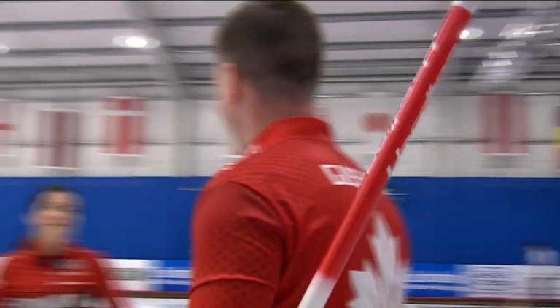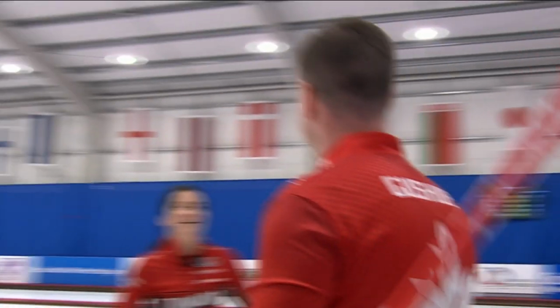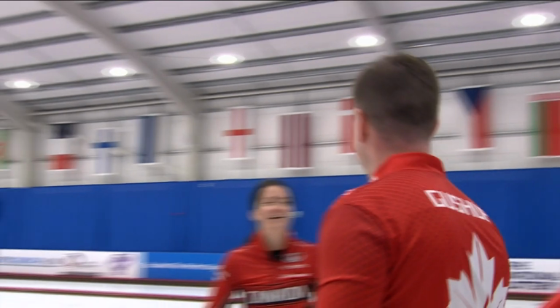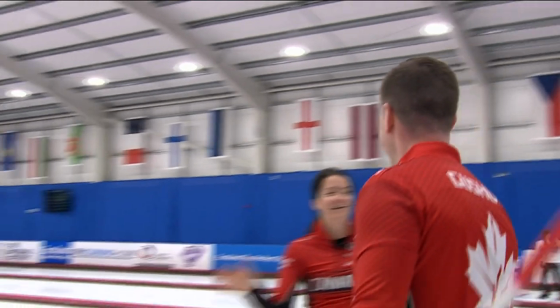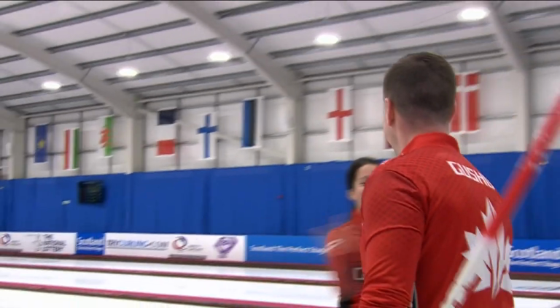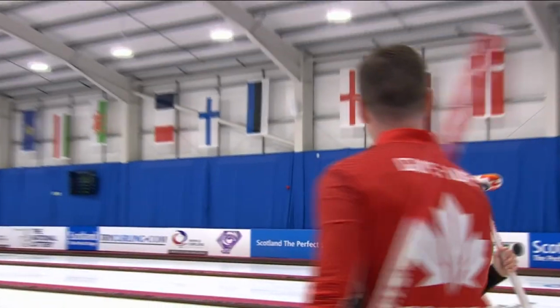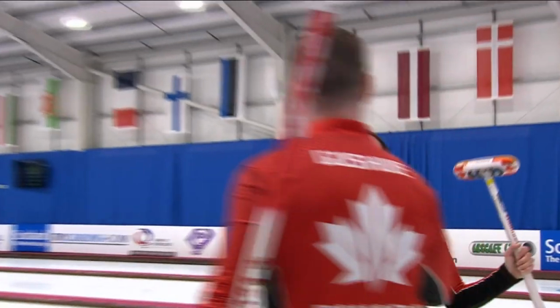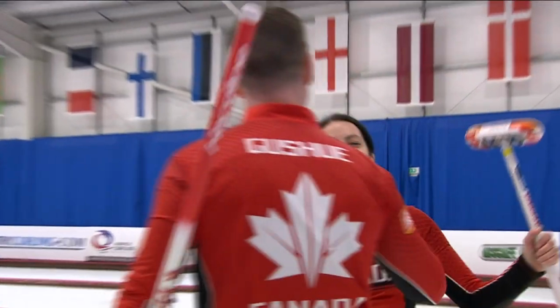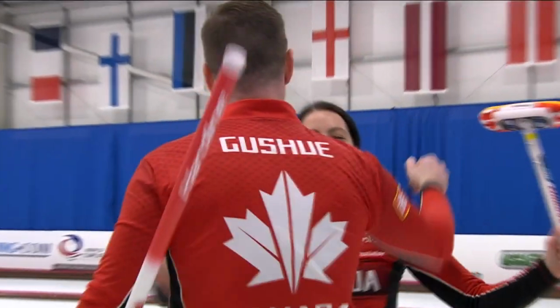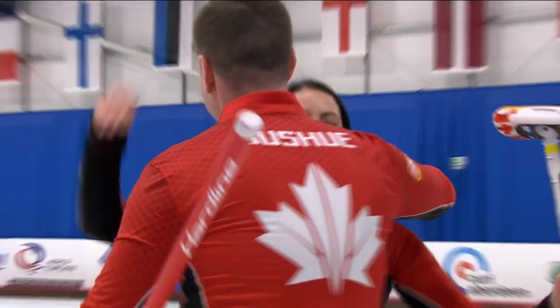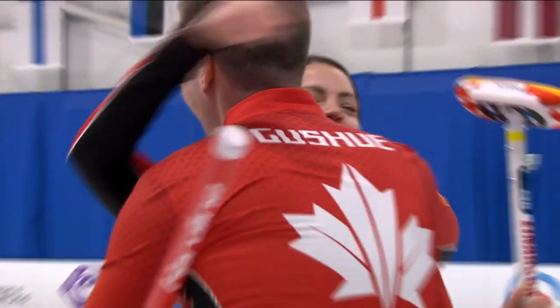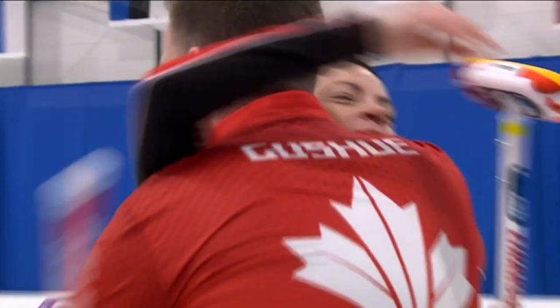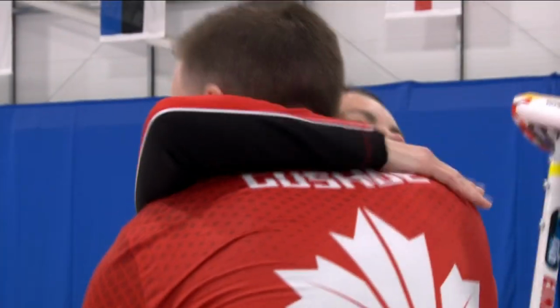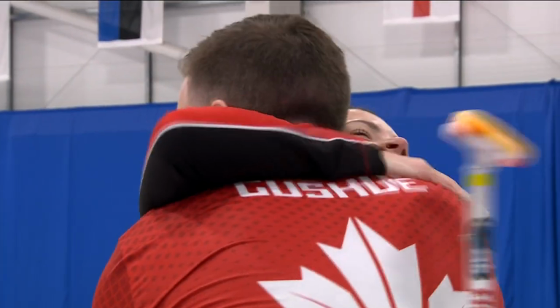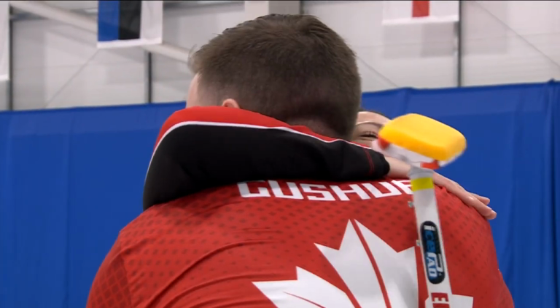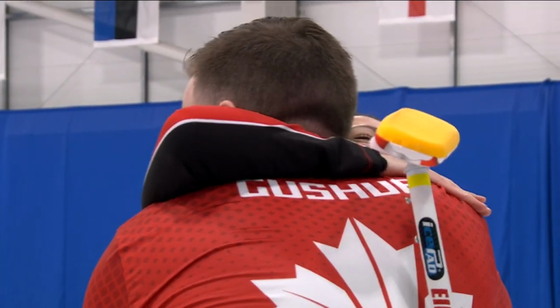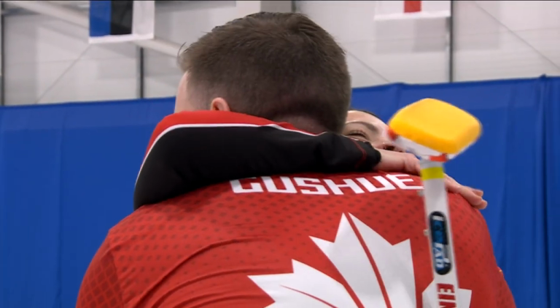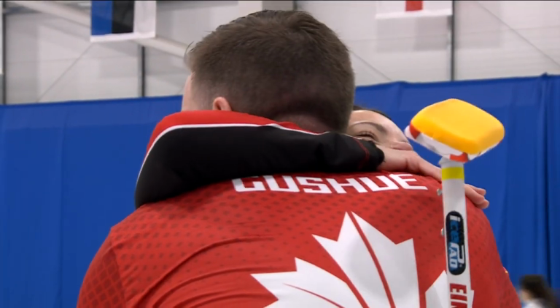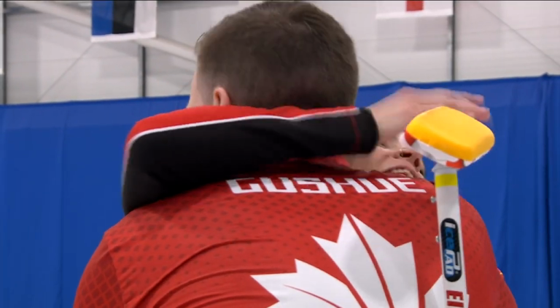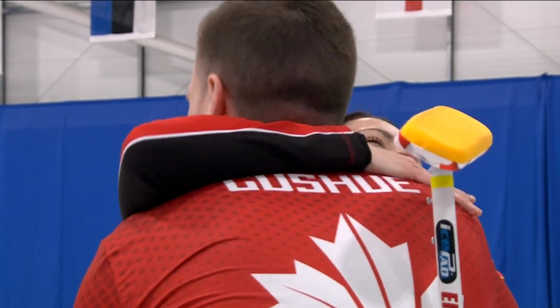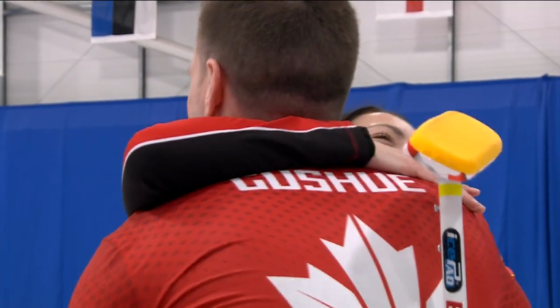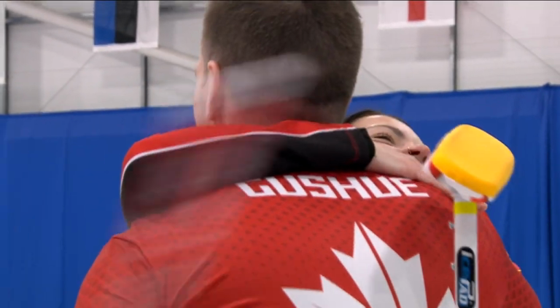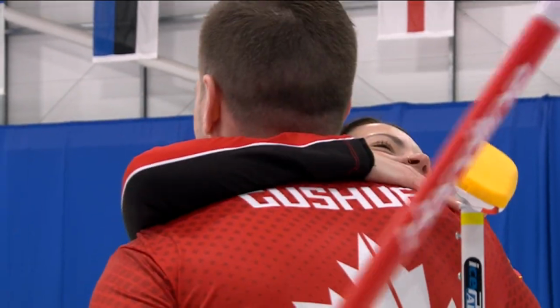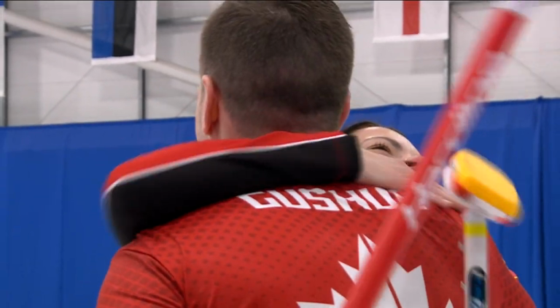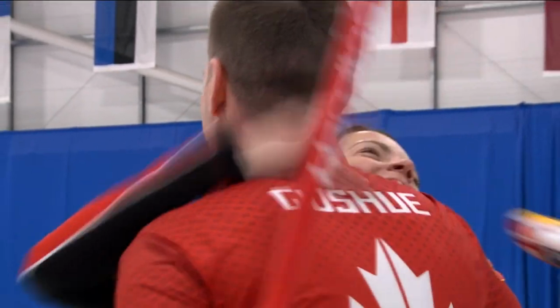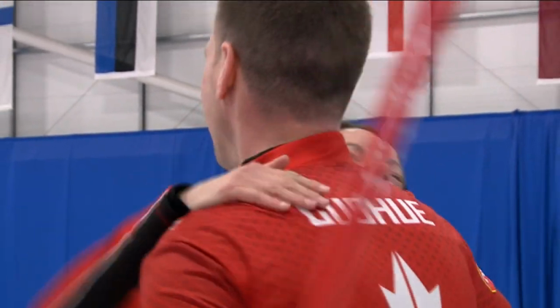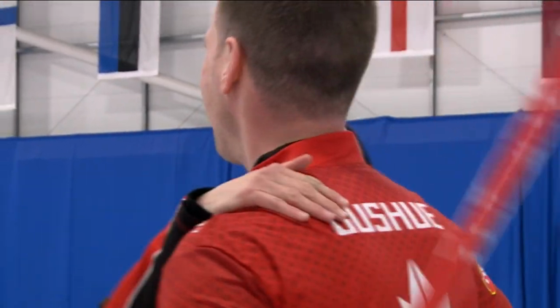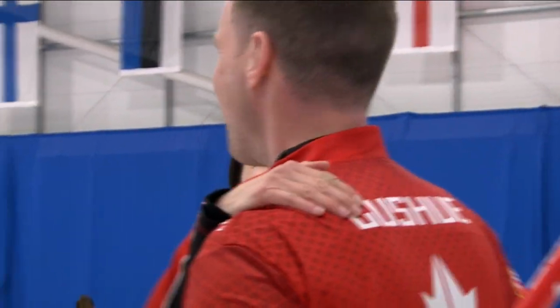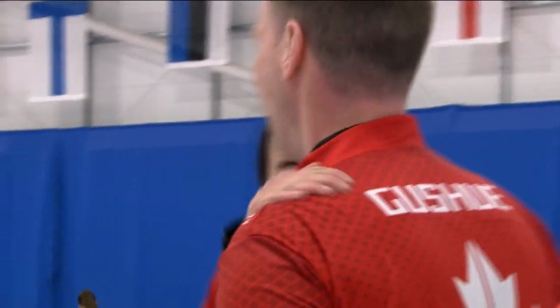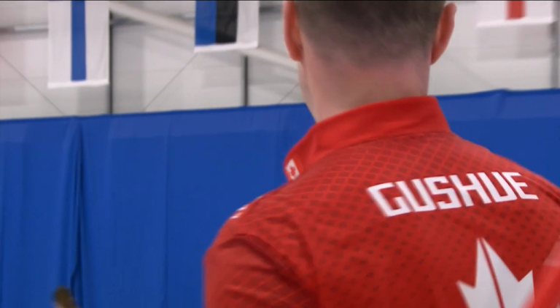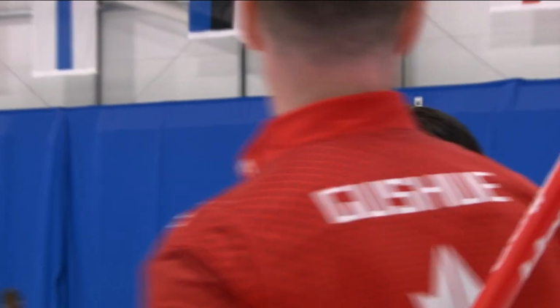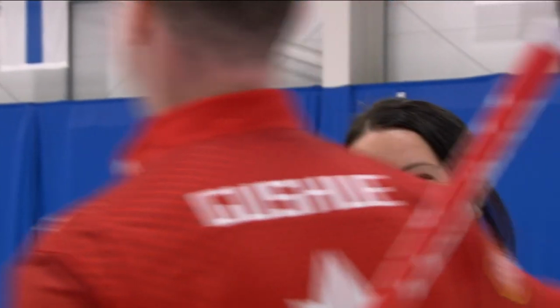Final score: Canada eight, Spain six. We got that one off the chest, Dale.